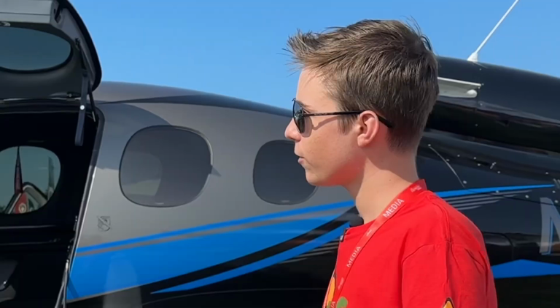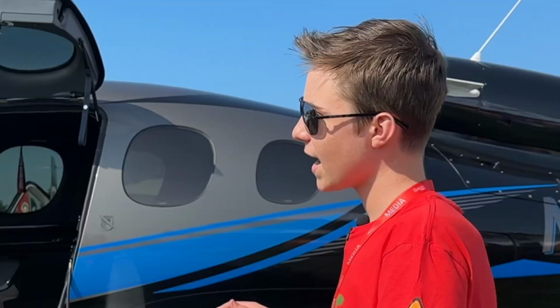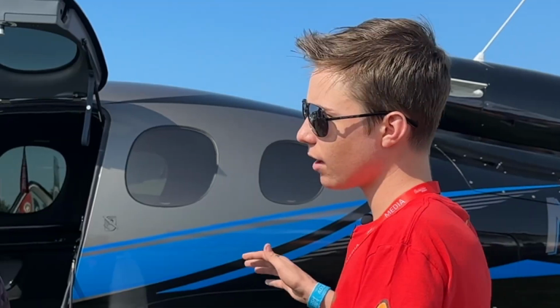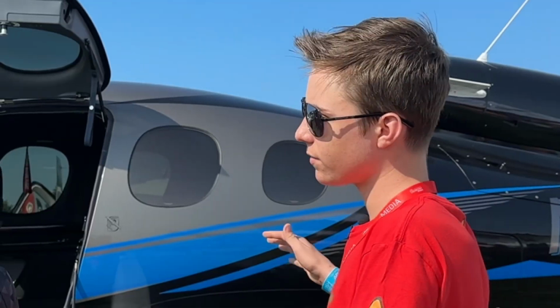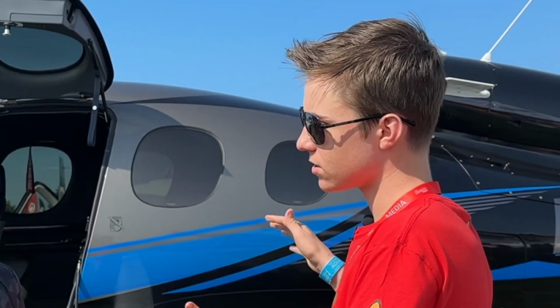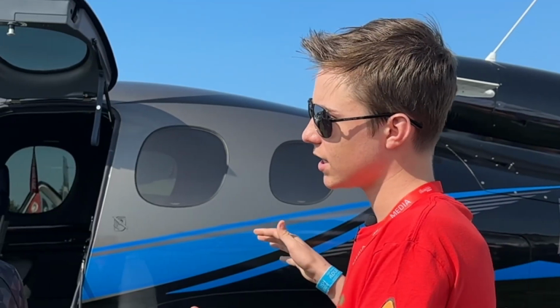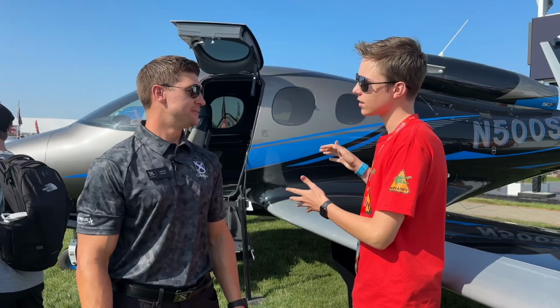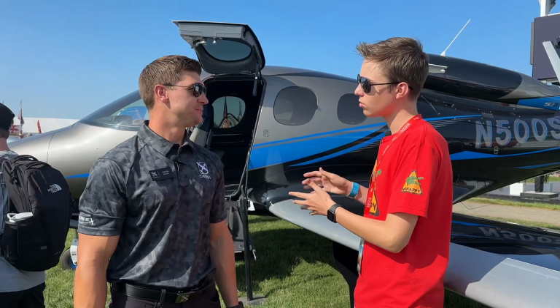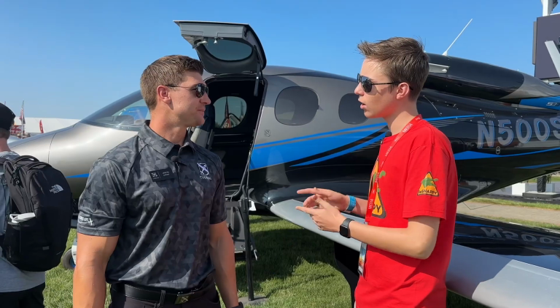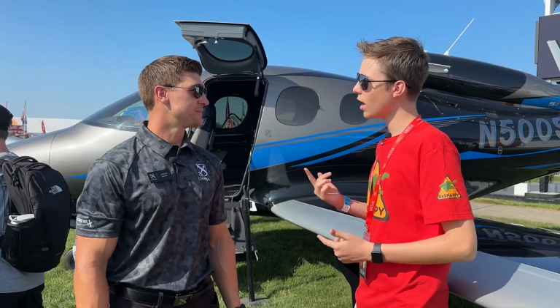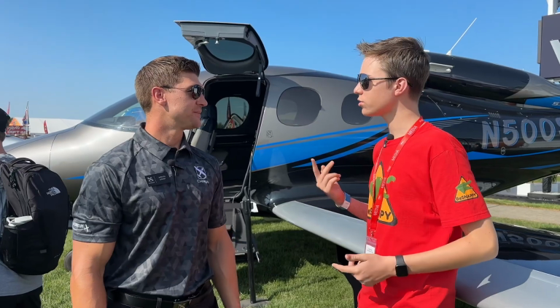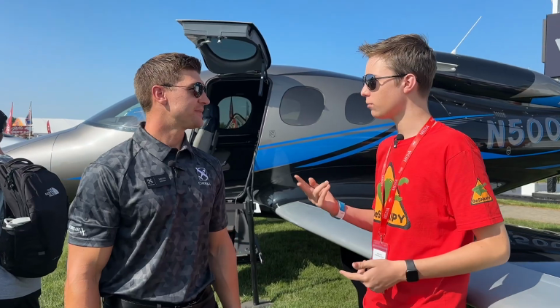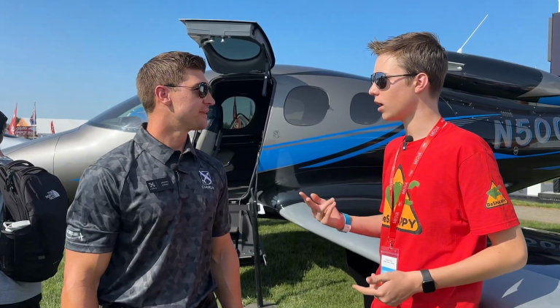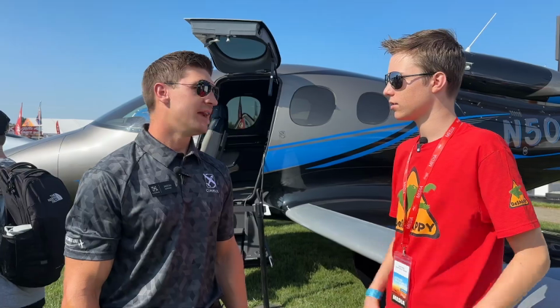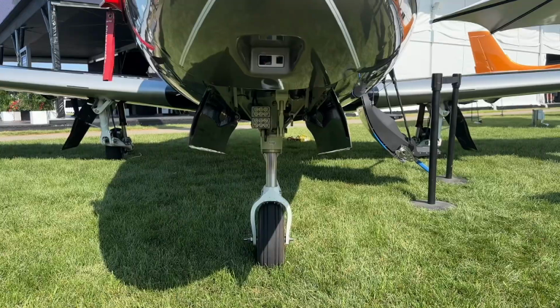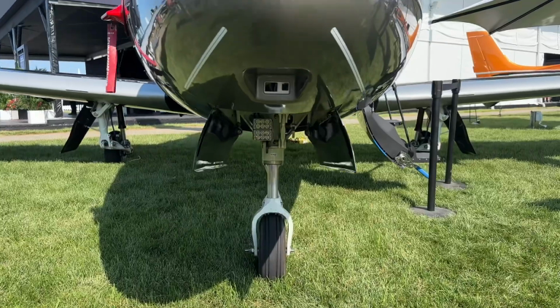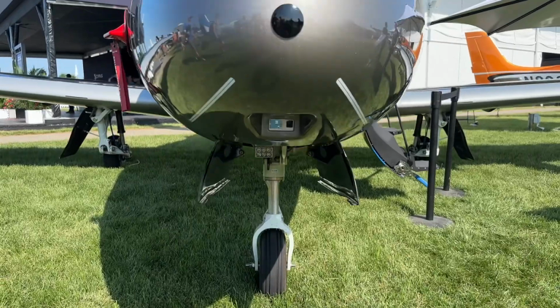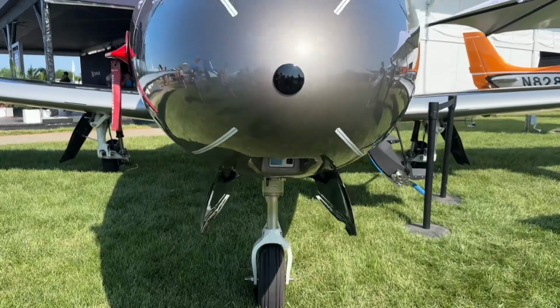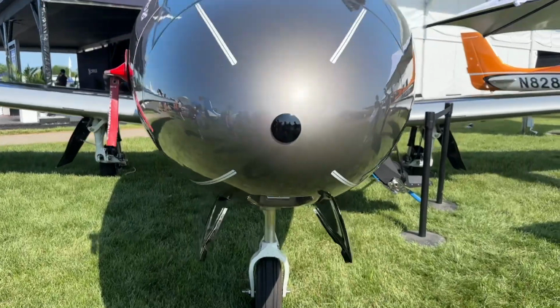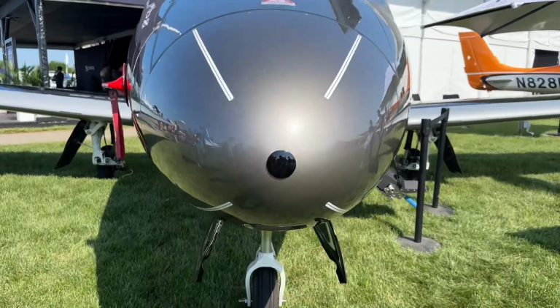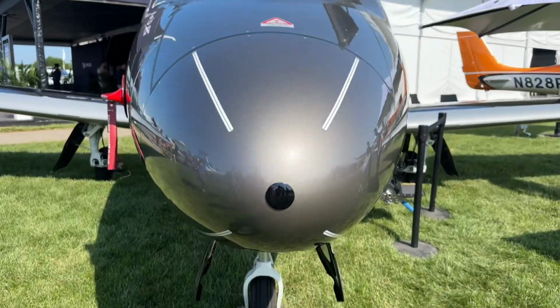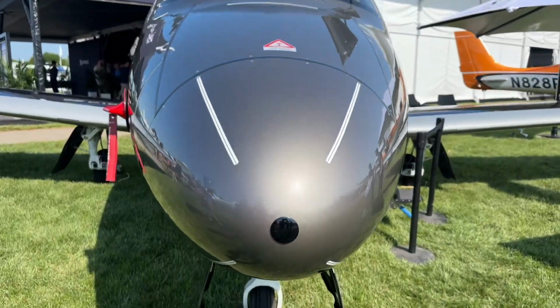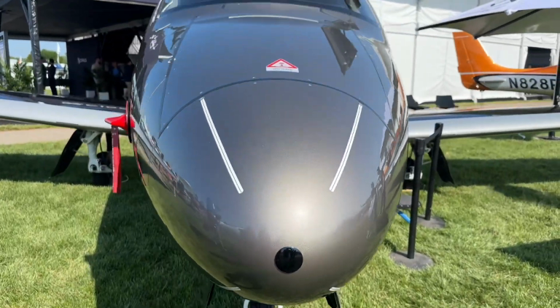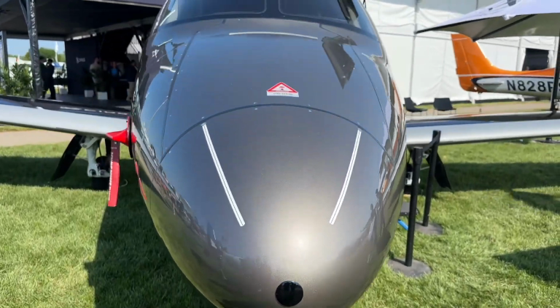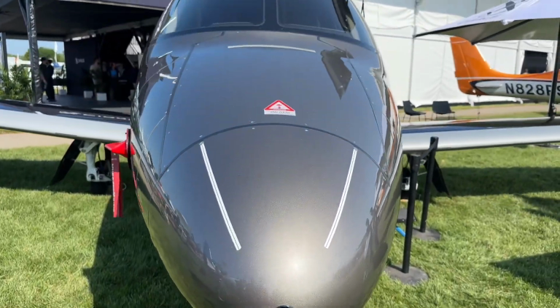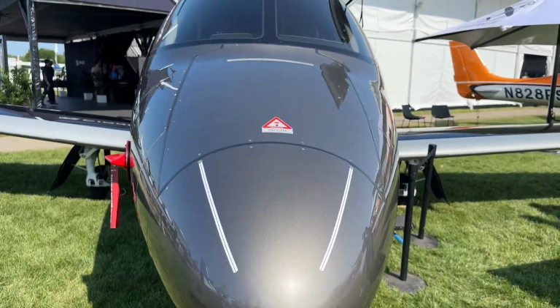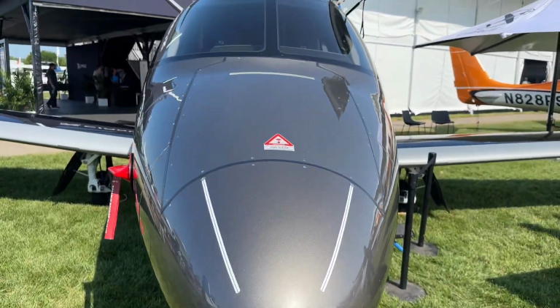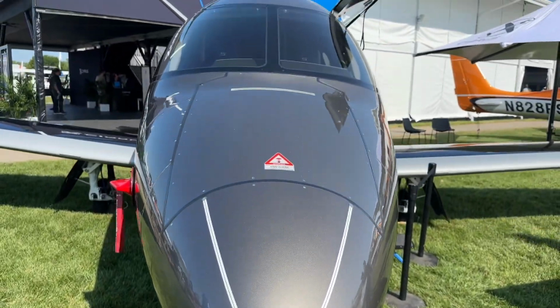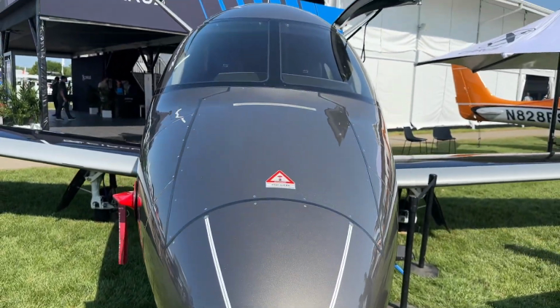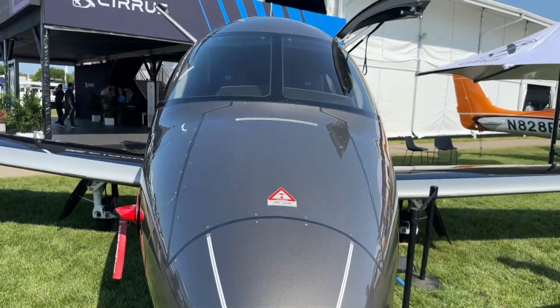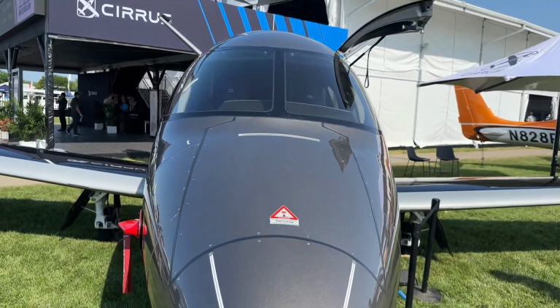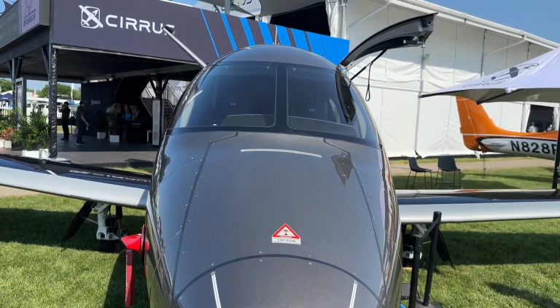For an aircraft of this size, does it require 1 or 2 pilots? This is a single pilot type rating — it's a single pilot airplane.